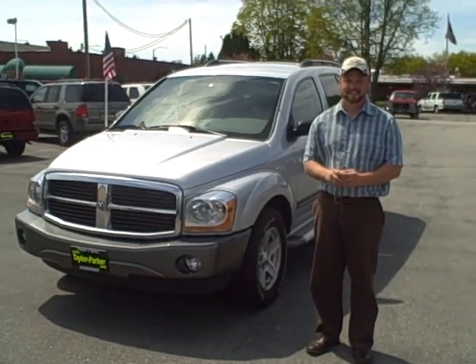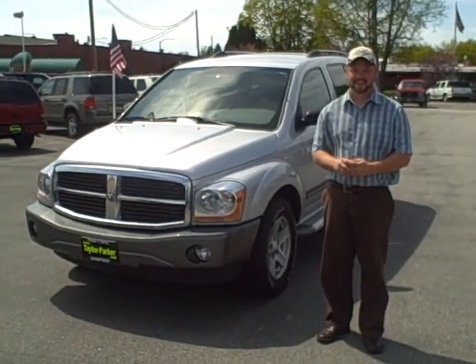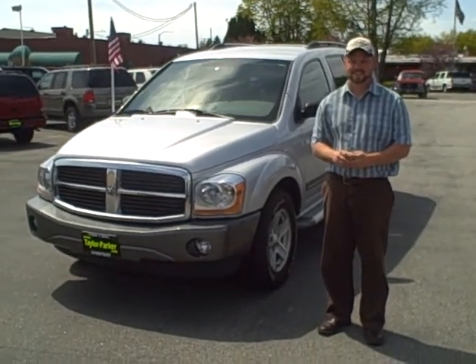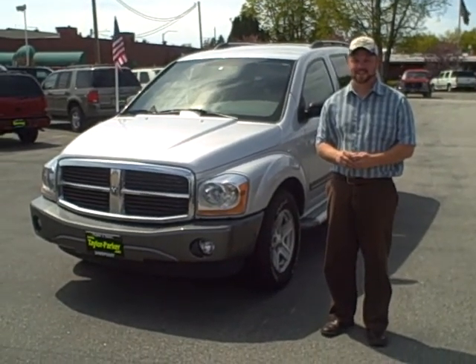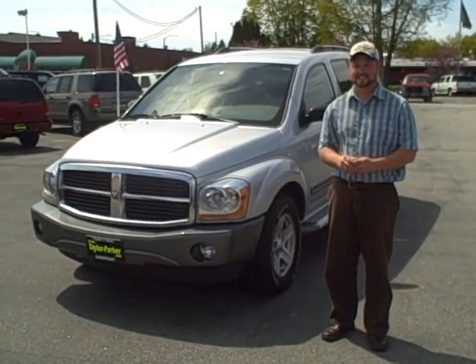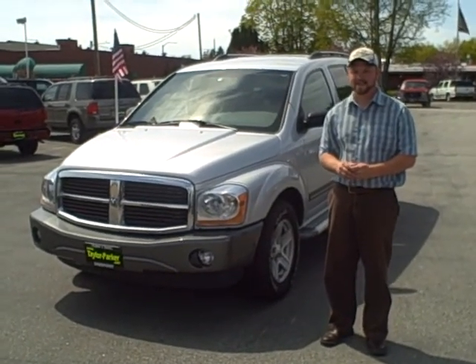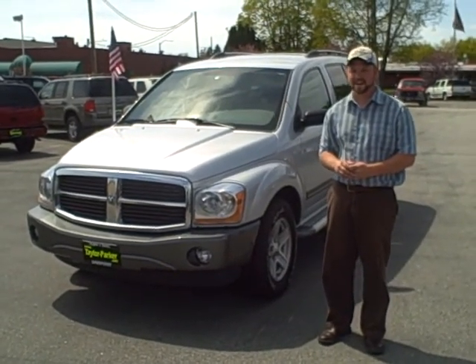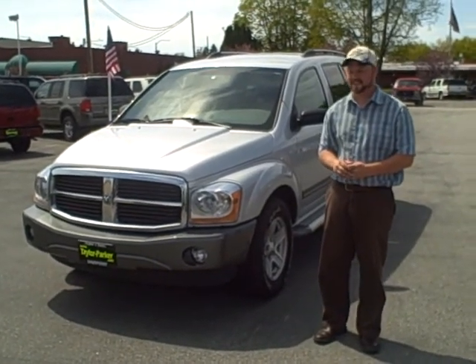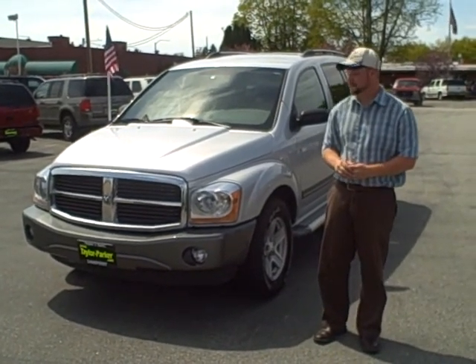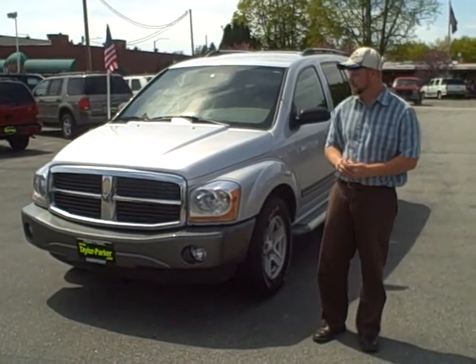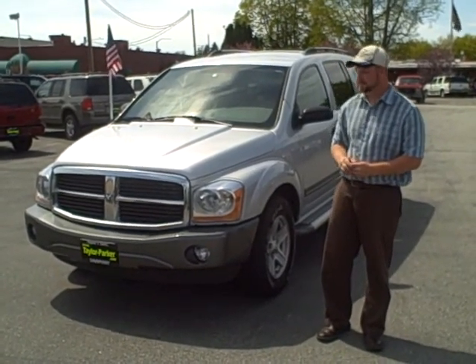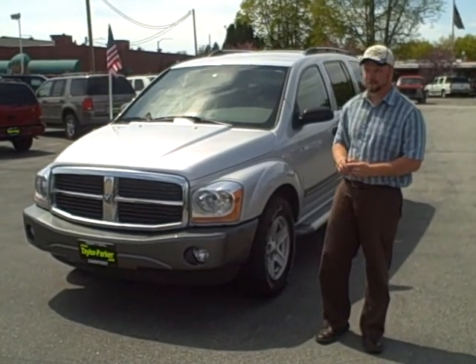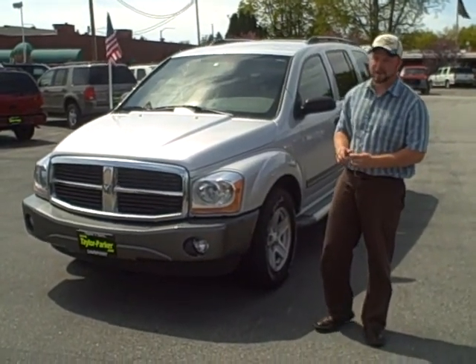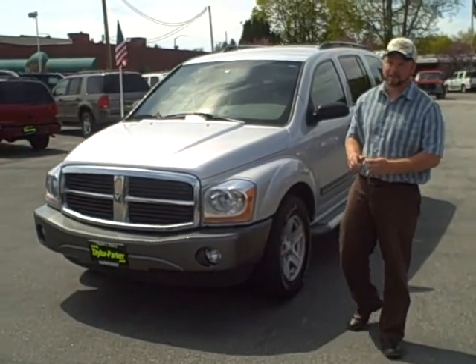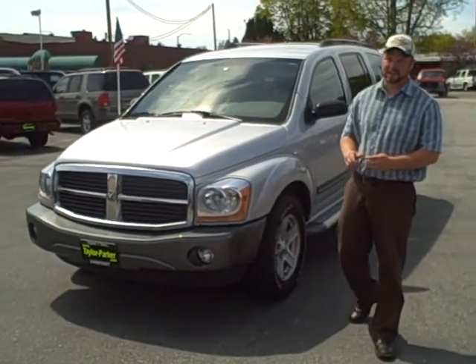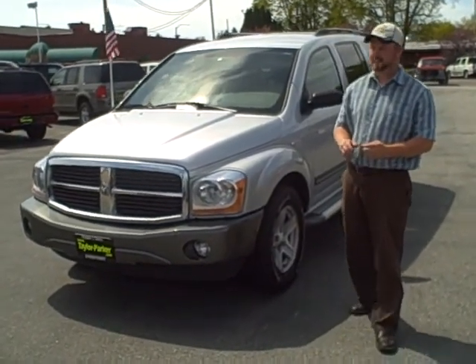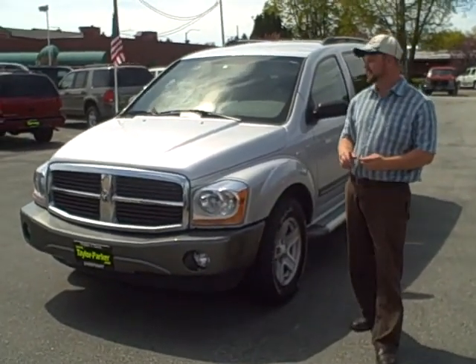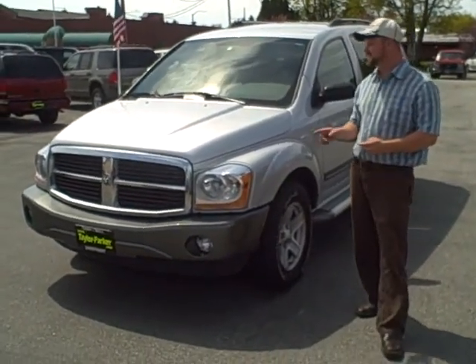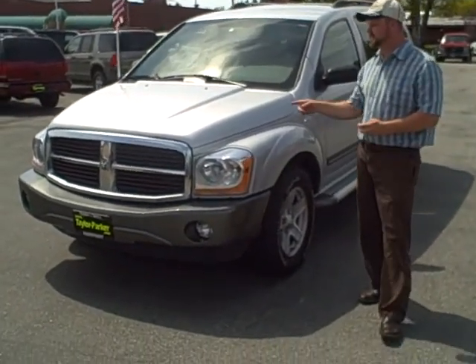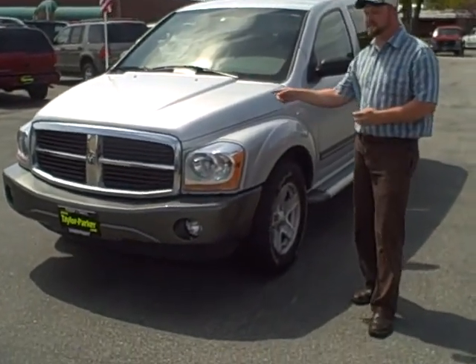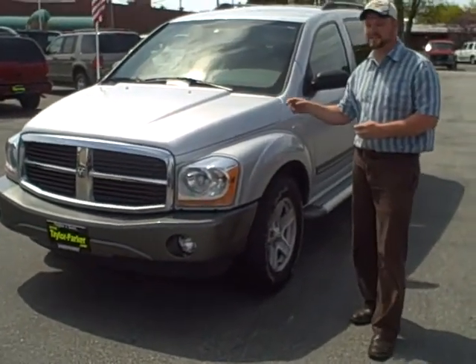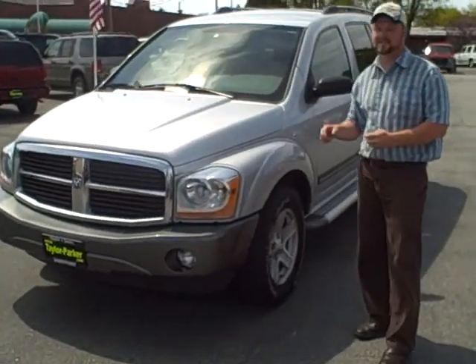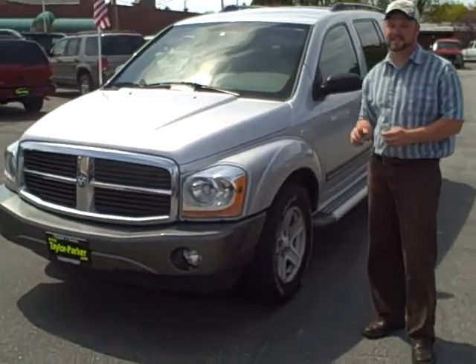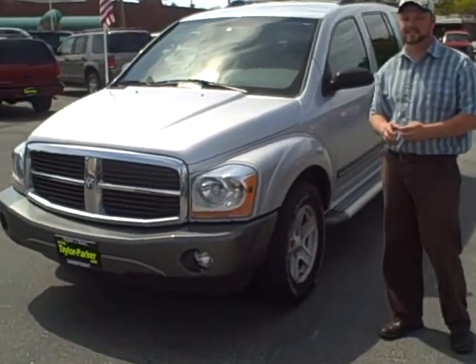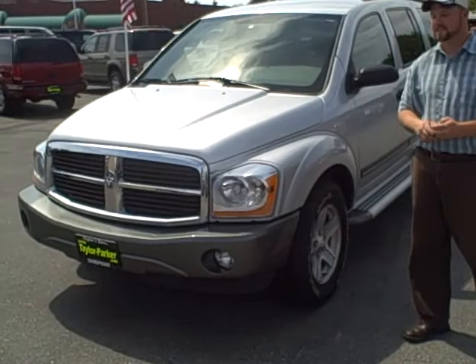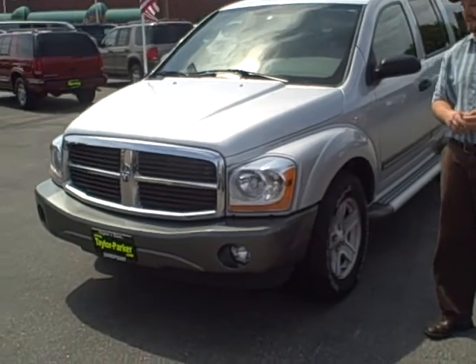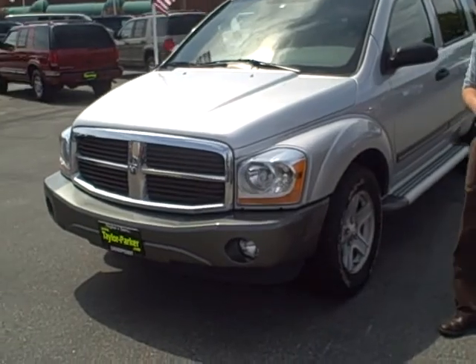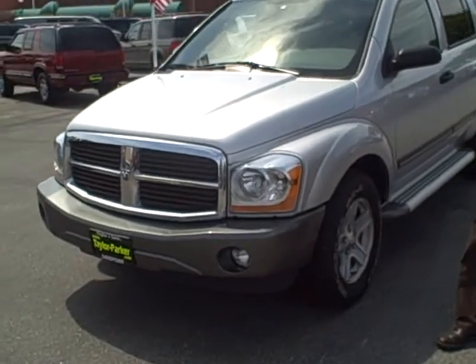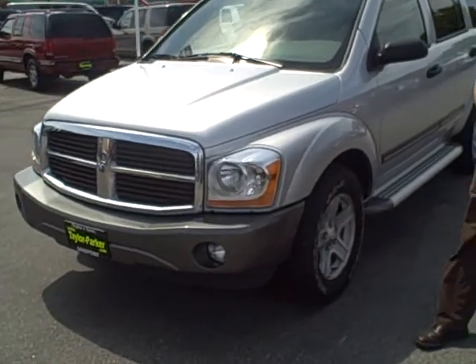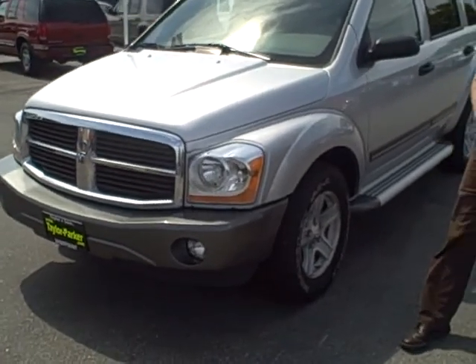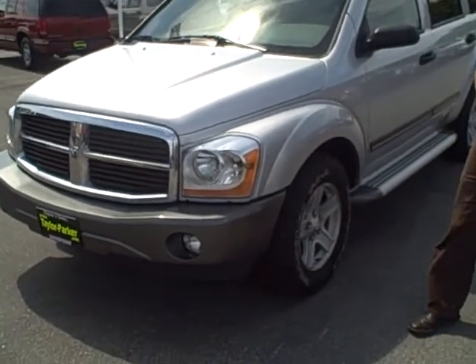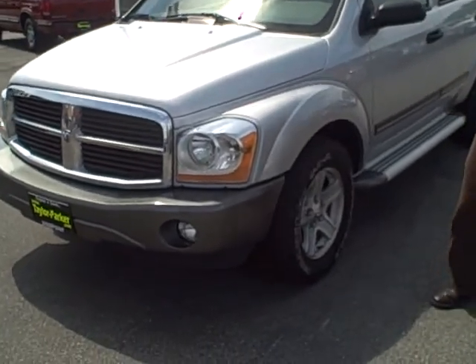Hi Sheree, this is Matt from Taylor Parker Motor Company. This is the 2006 Durango I was telling you about.